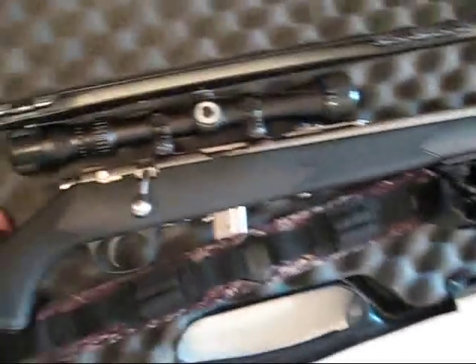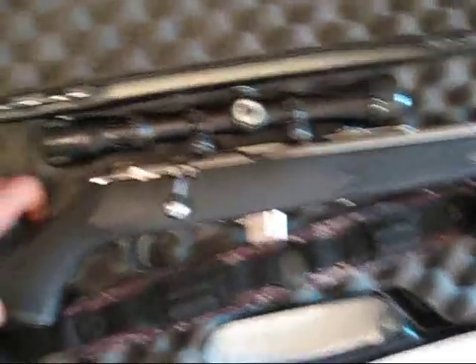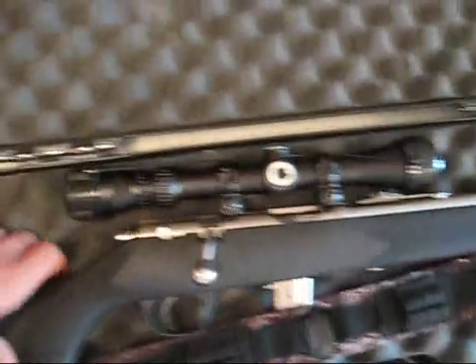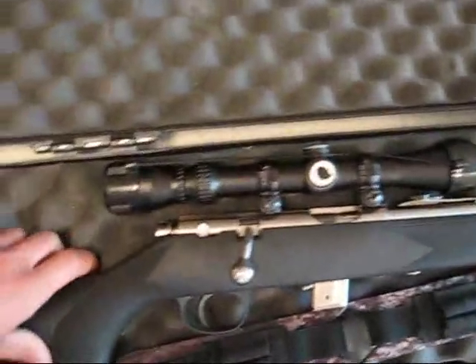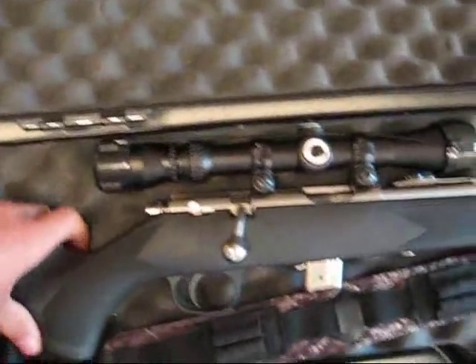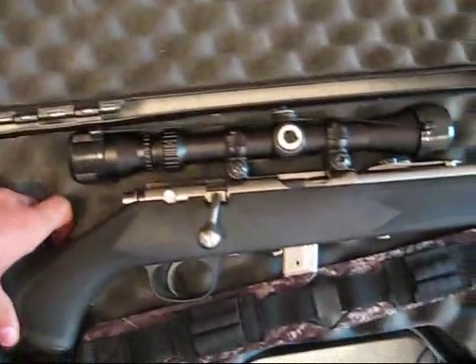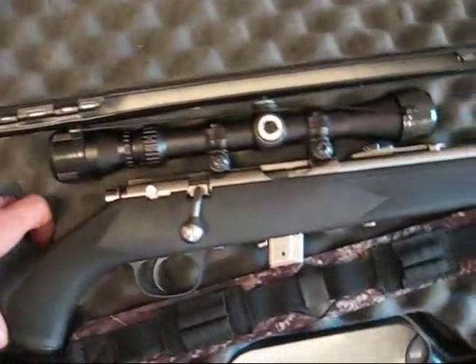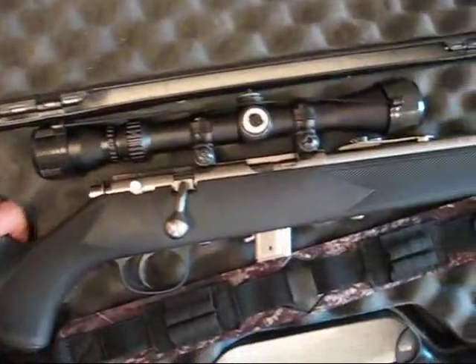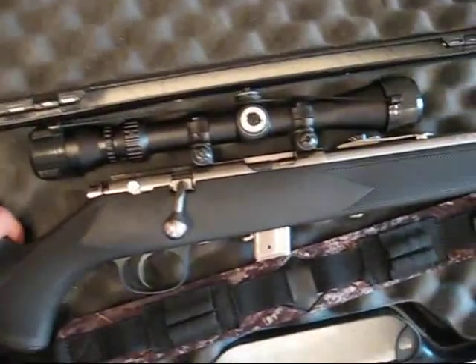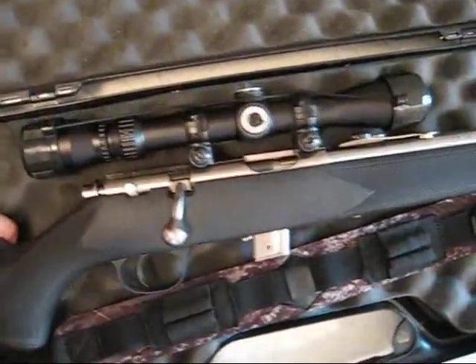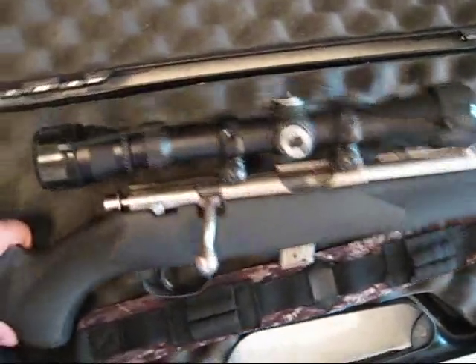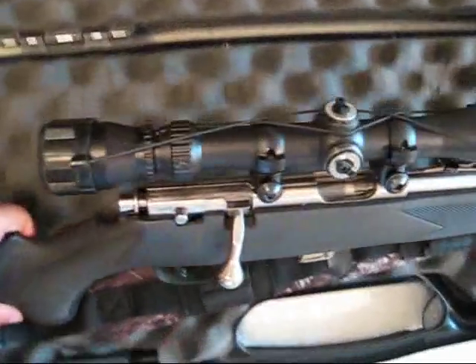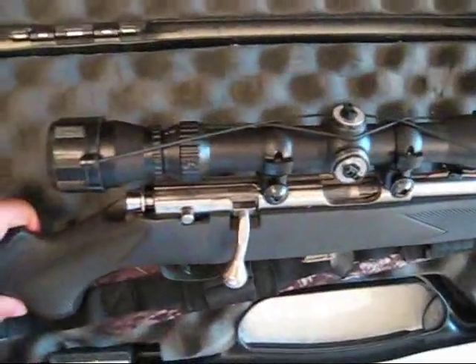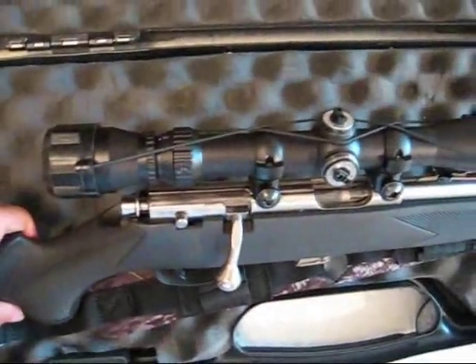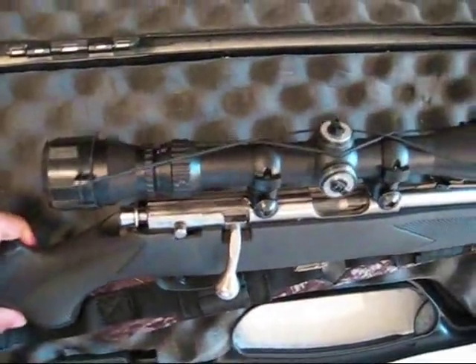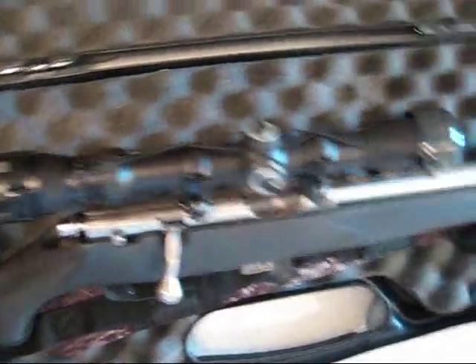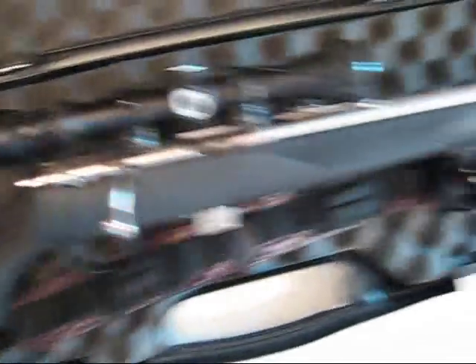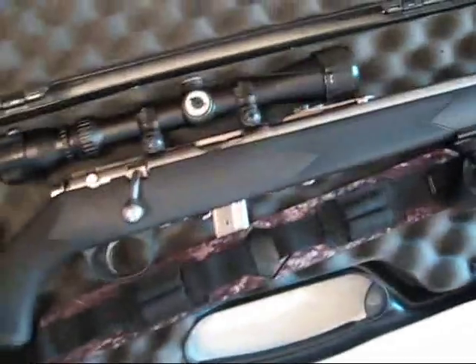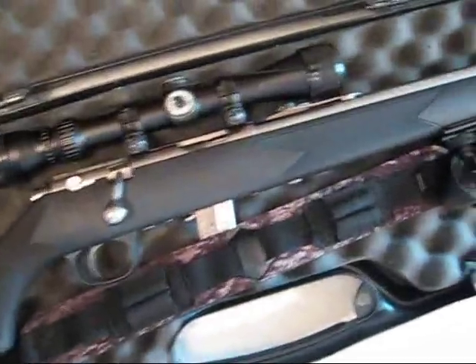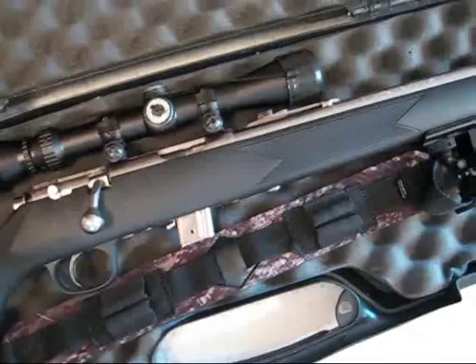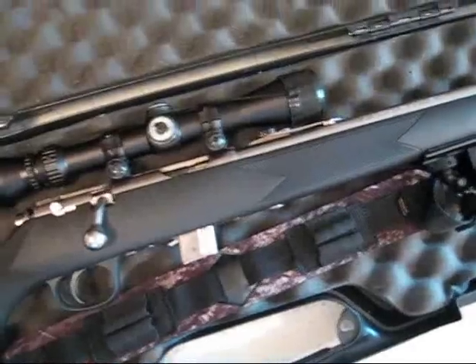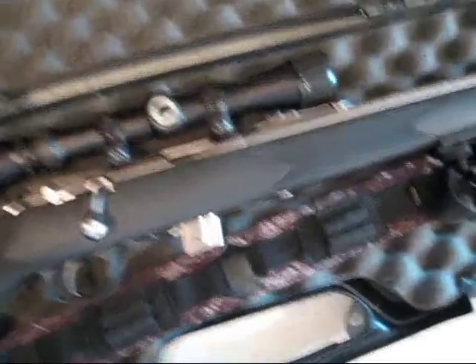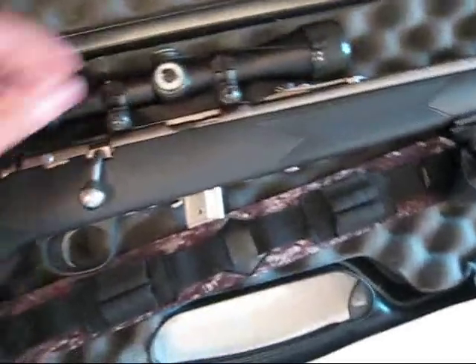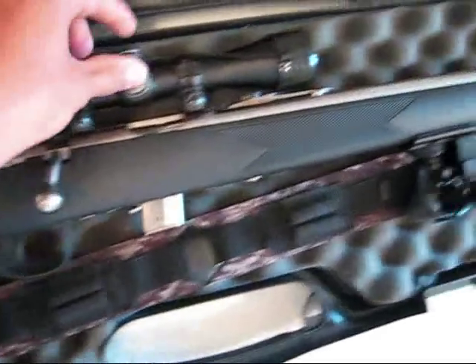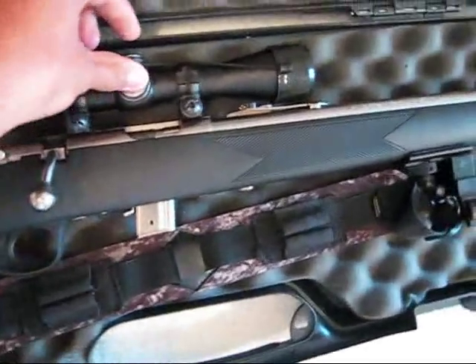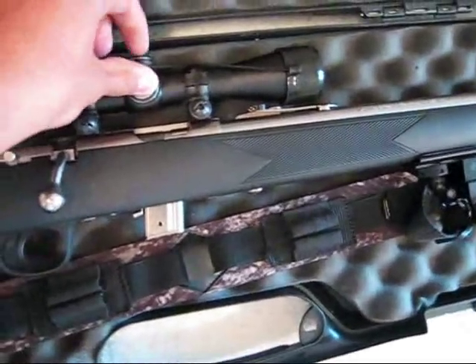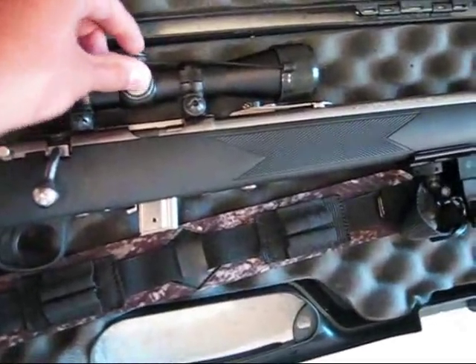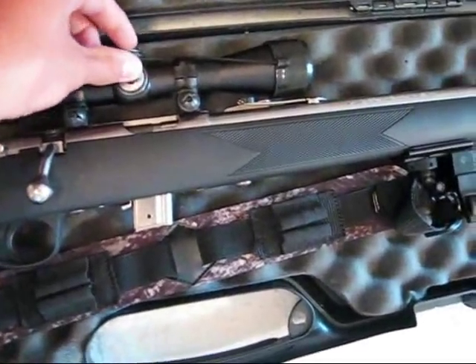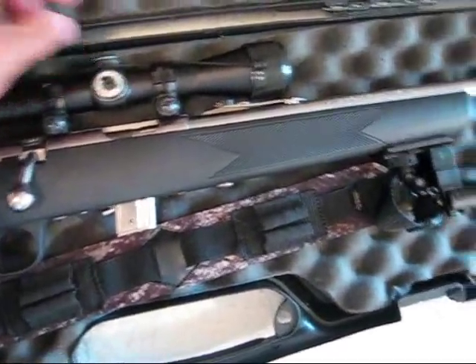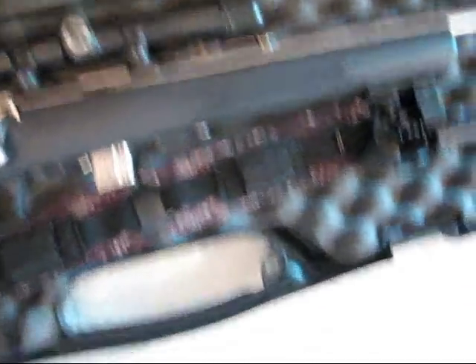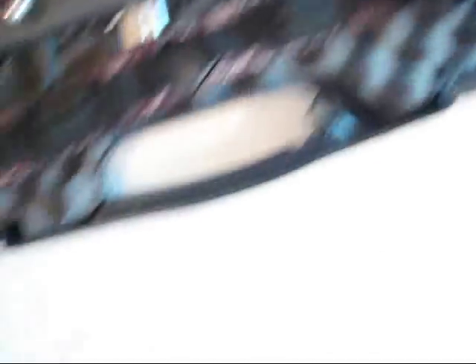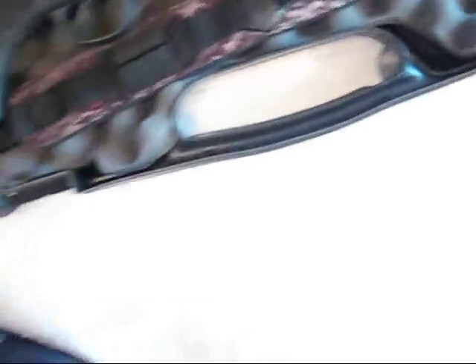I've got this Bushnell 3-9 by 32mm scope. I lost the lens cap for a moment.